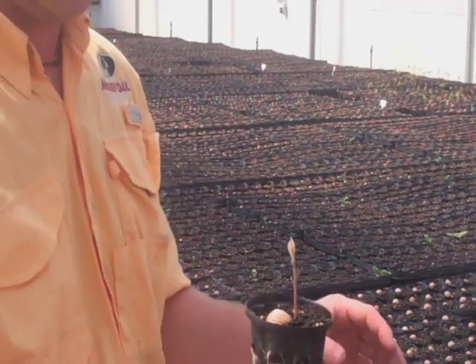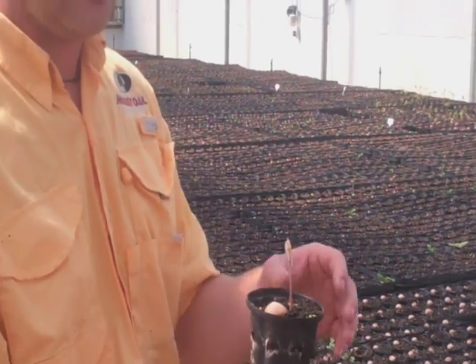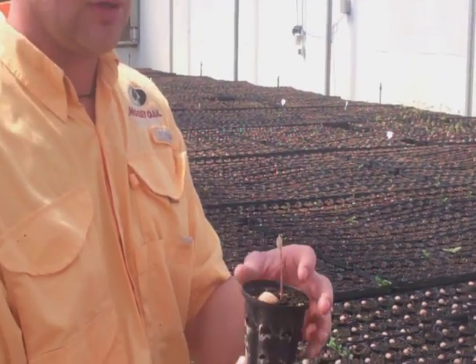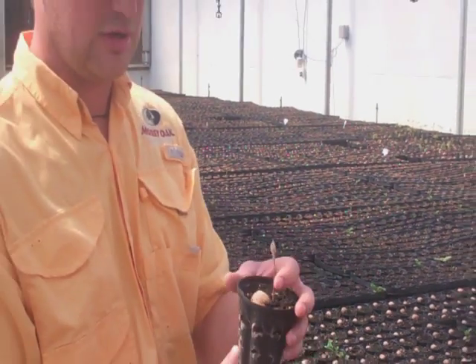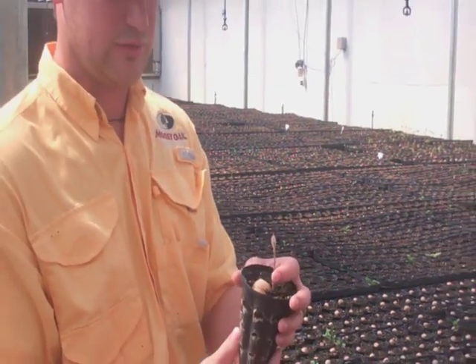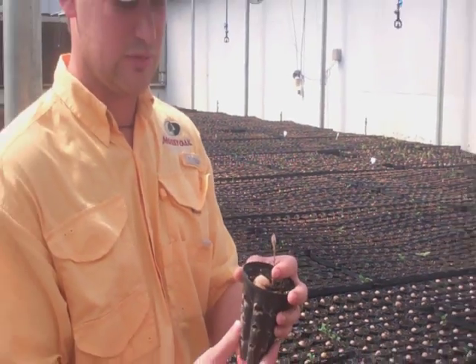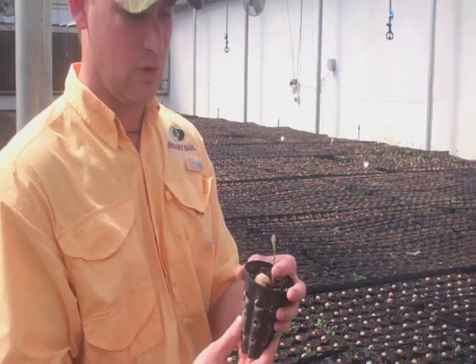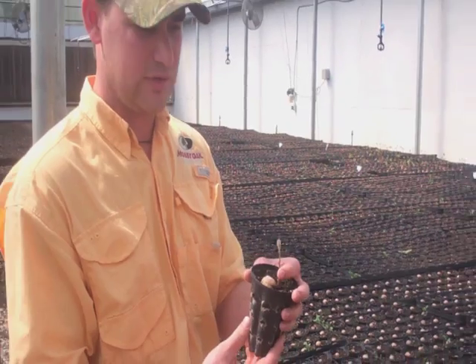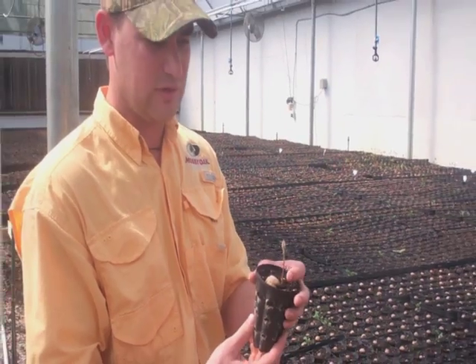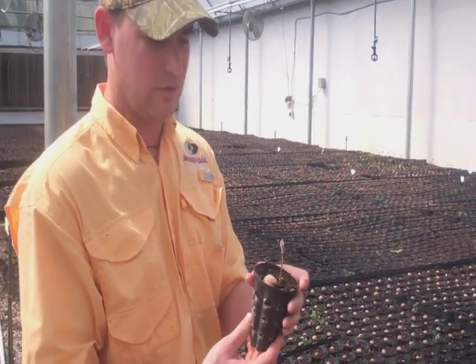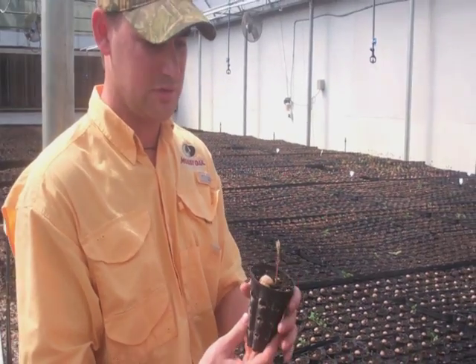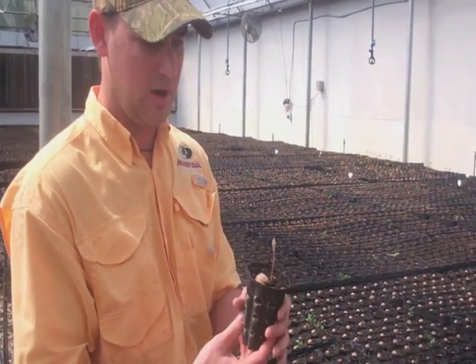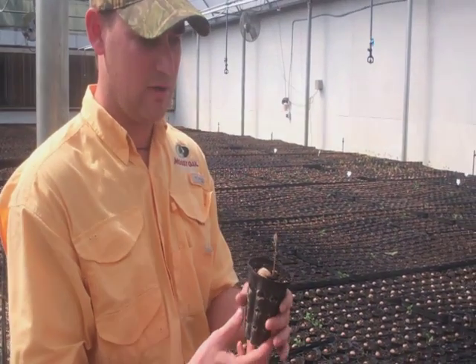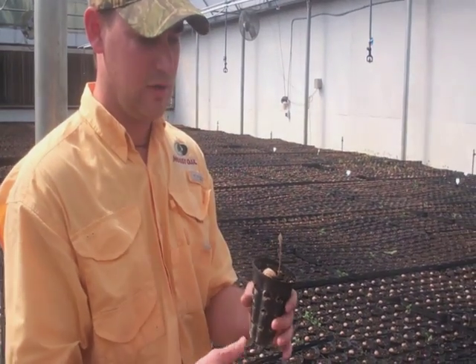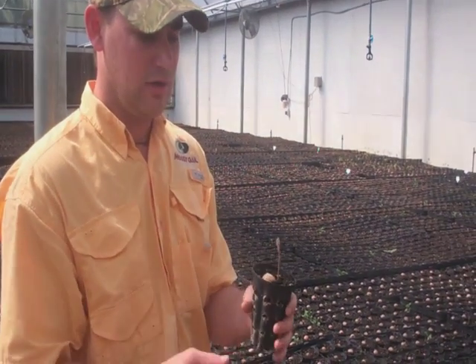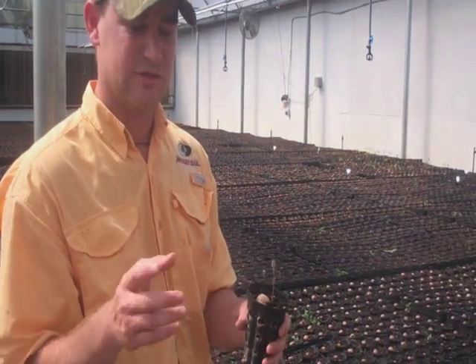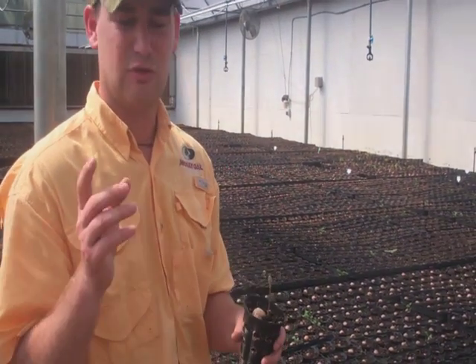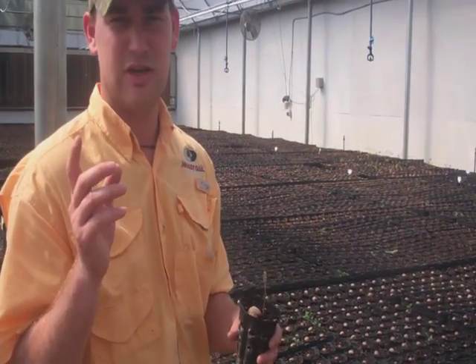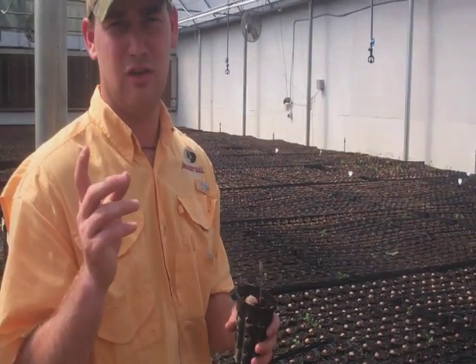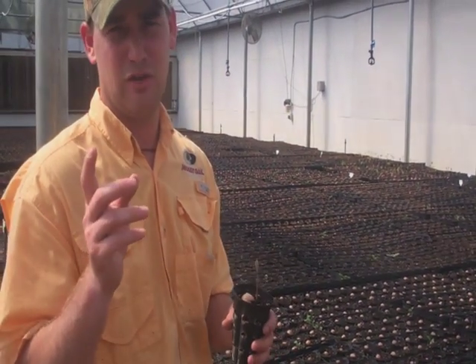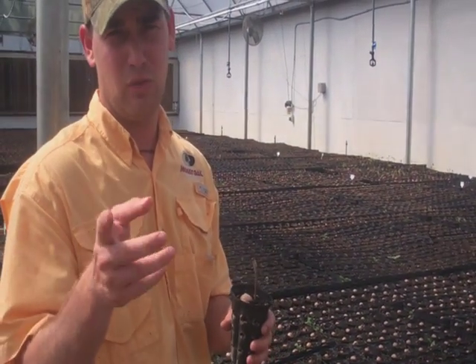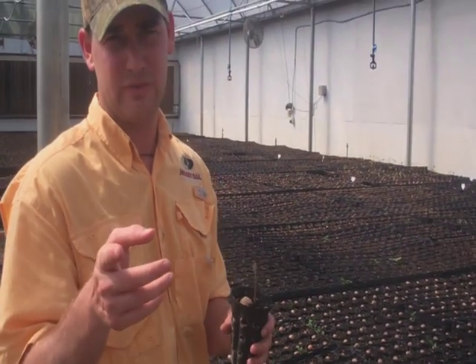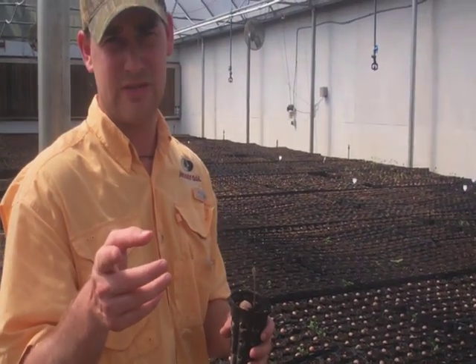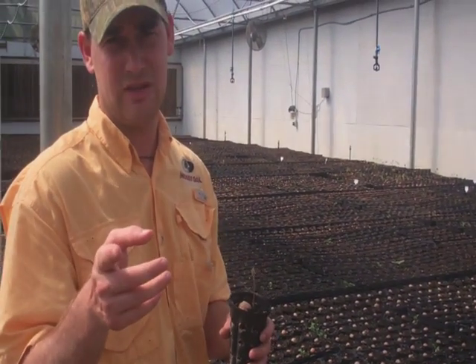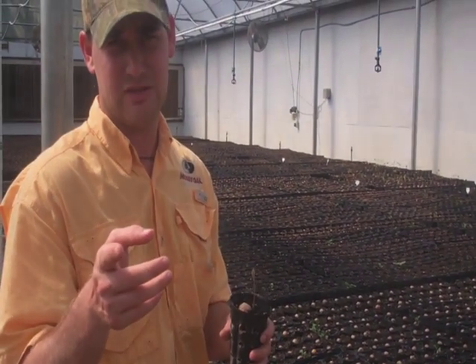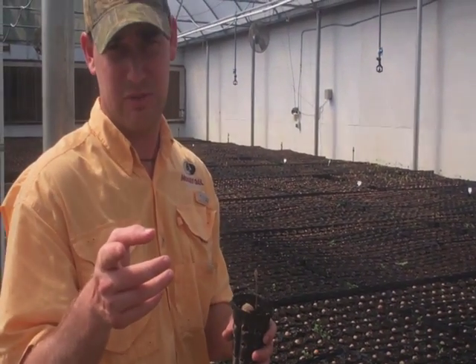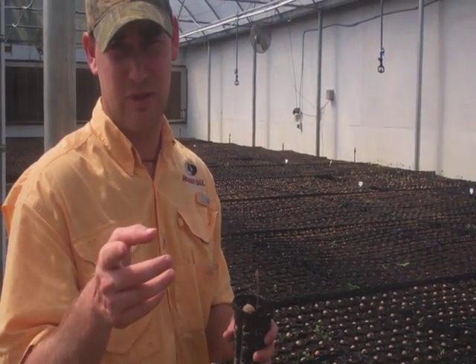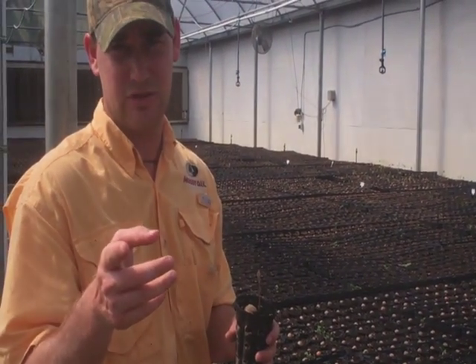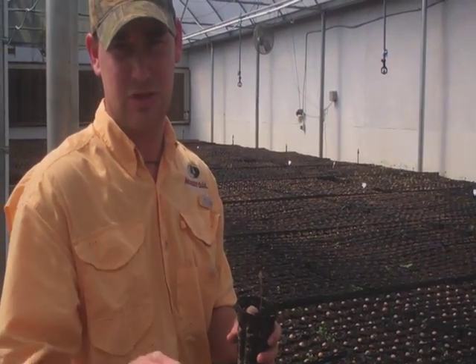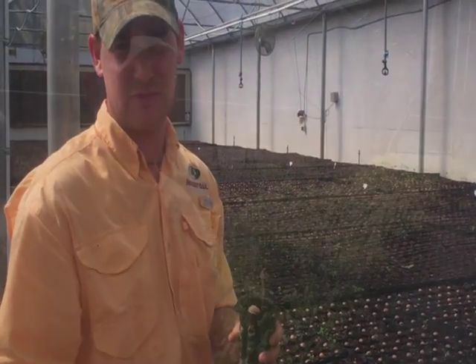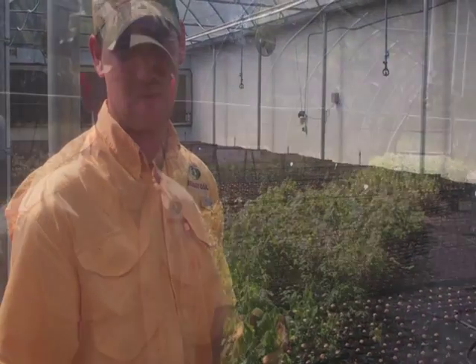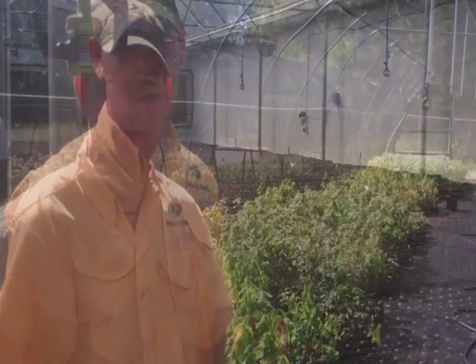As you can tell, this one's already starting to sprout. Let's go take a look at one of the seedlings that will be ready to ship this fall.